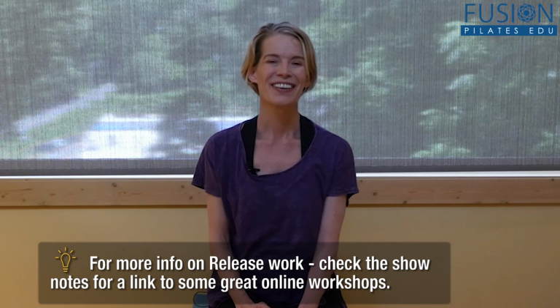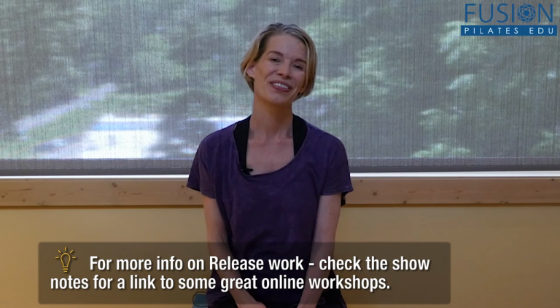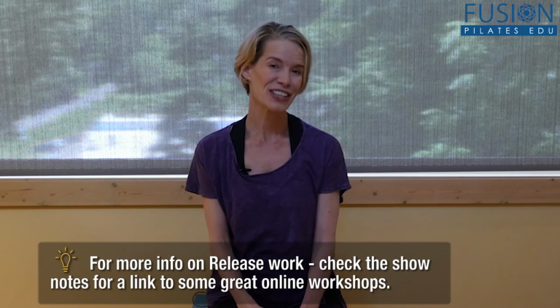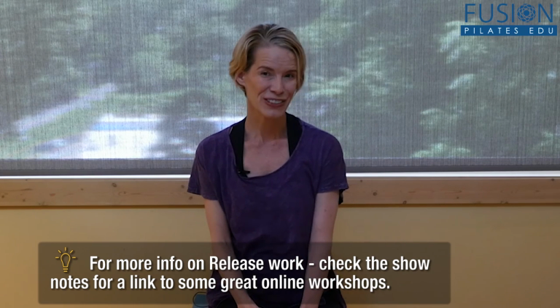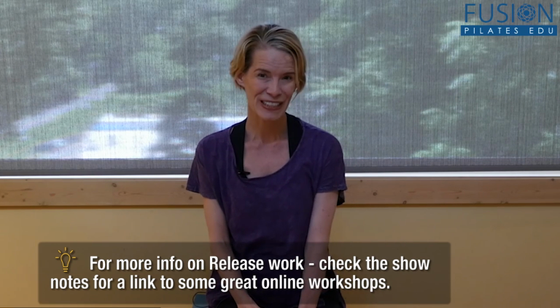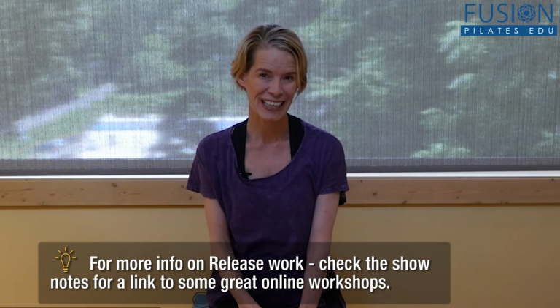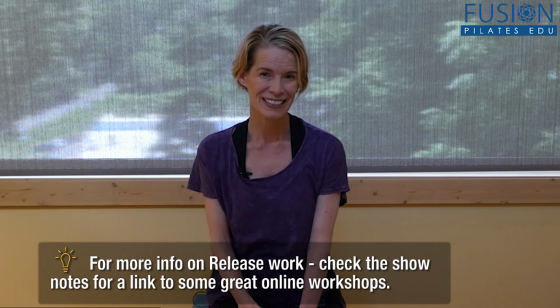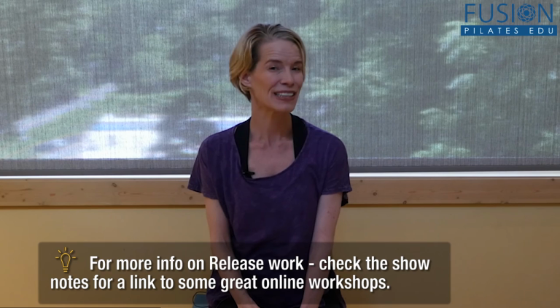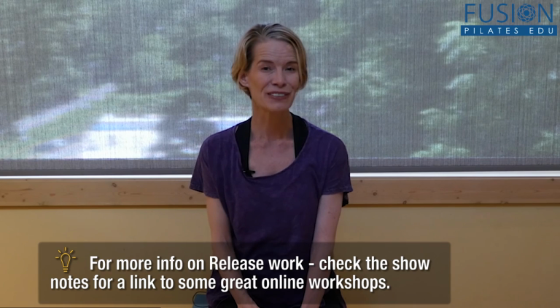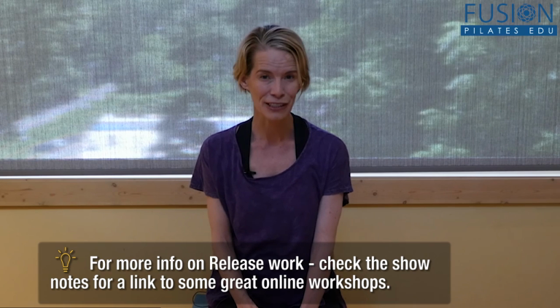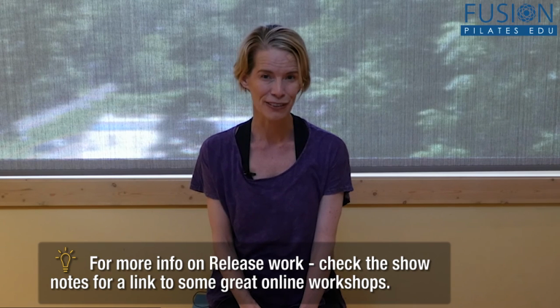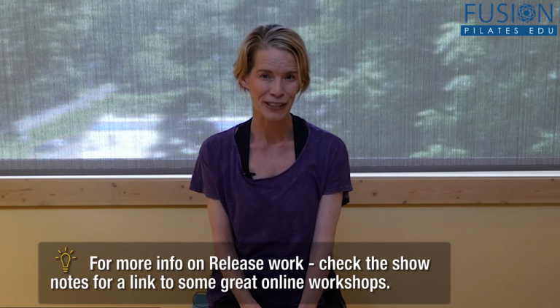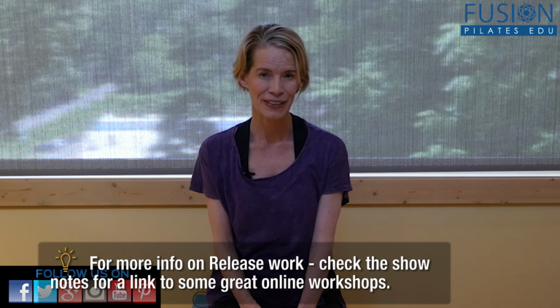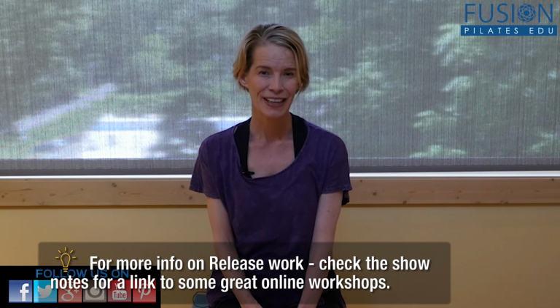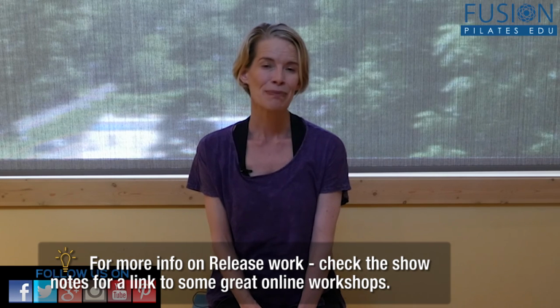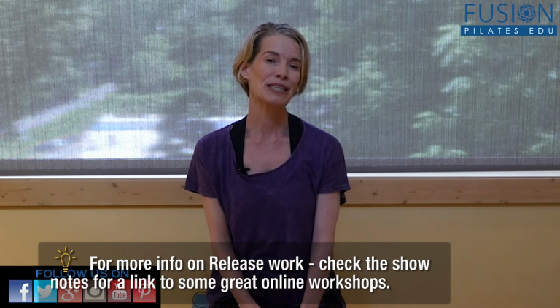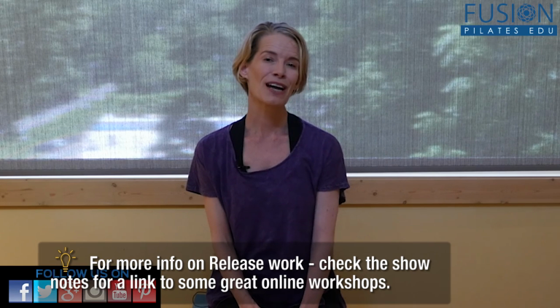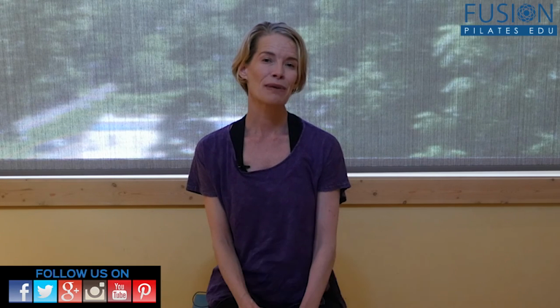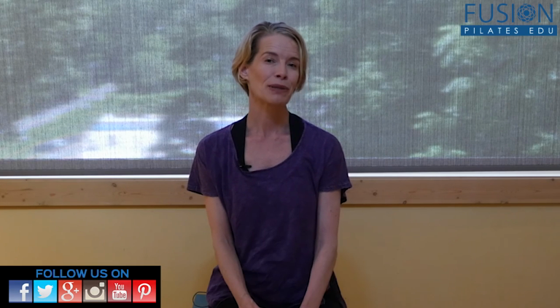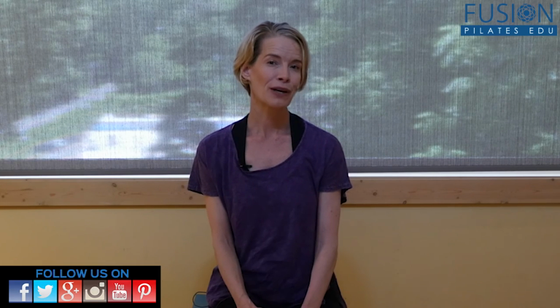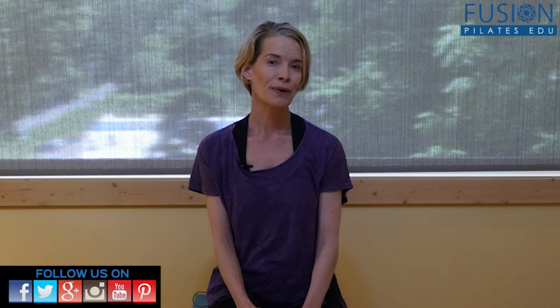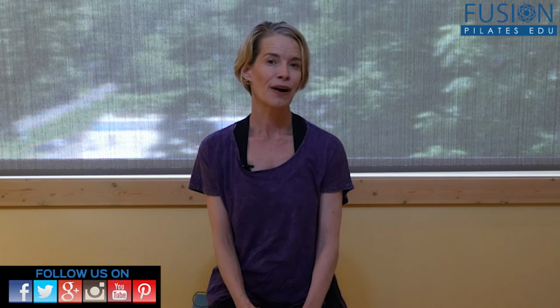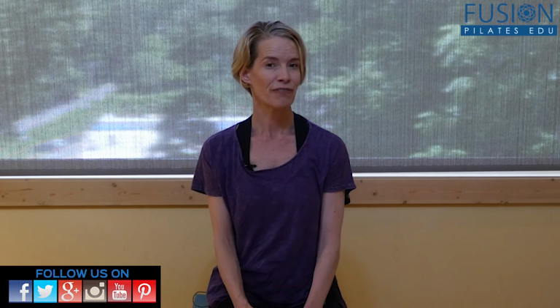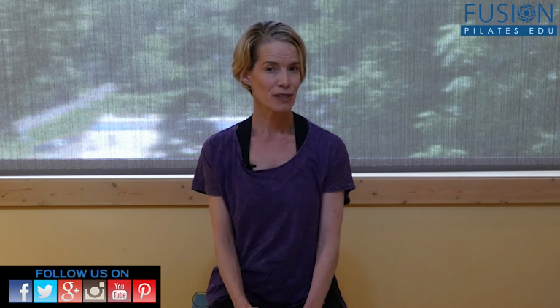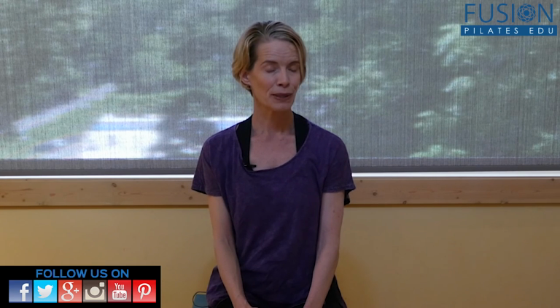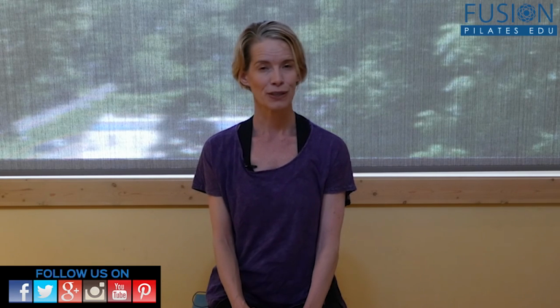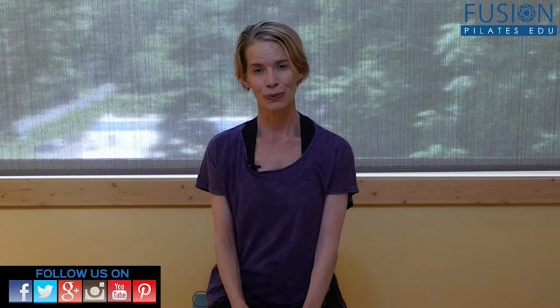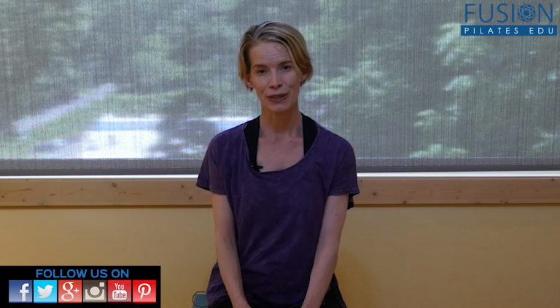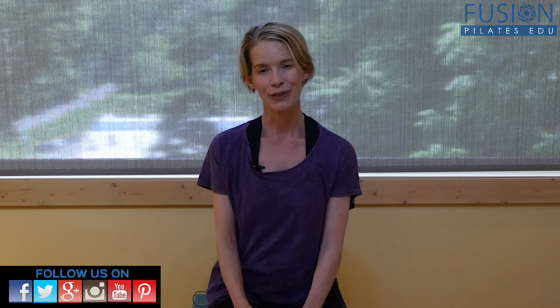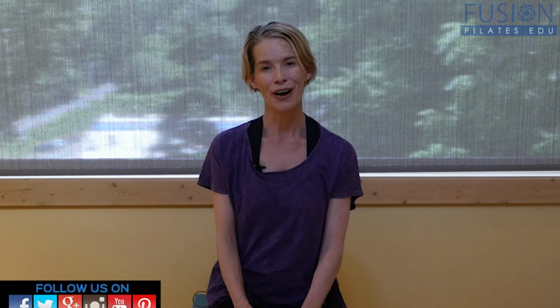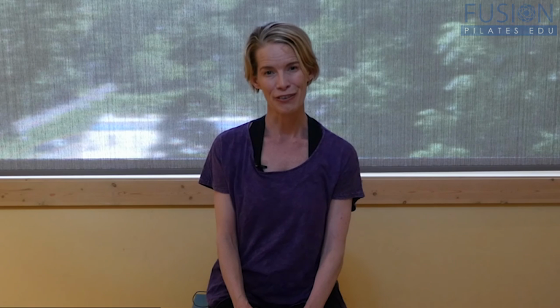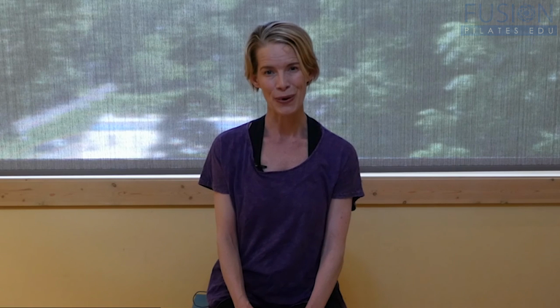Thanks for joining us! We'd love to hear from you — please comment below on Facebook, Twitter, or on our forum.